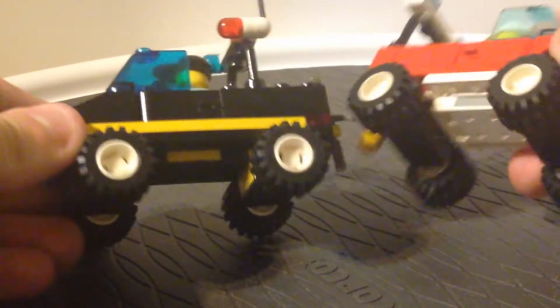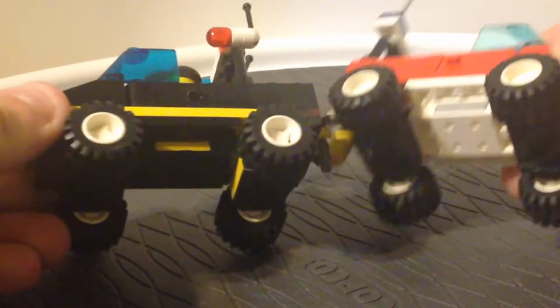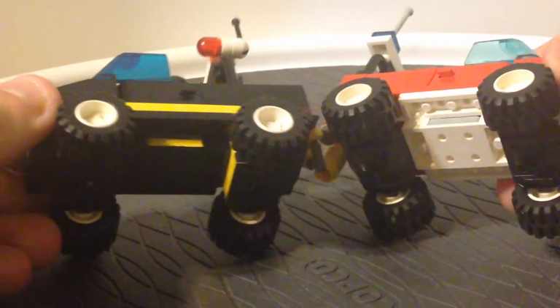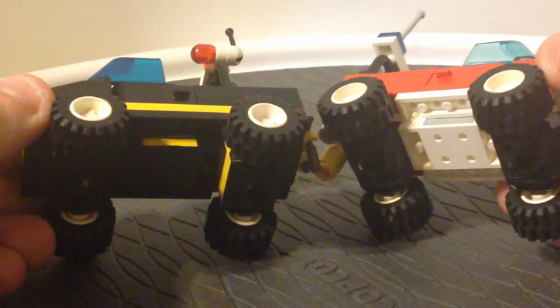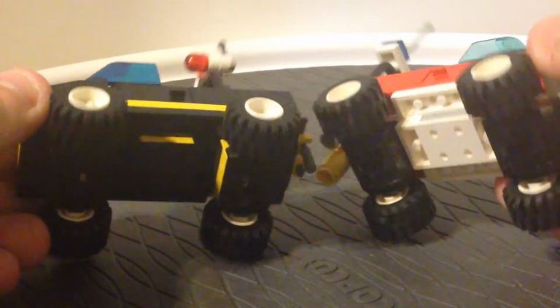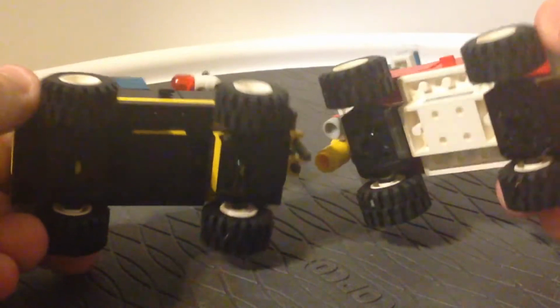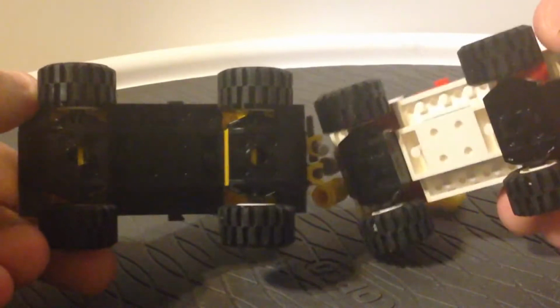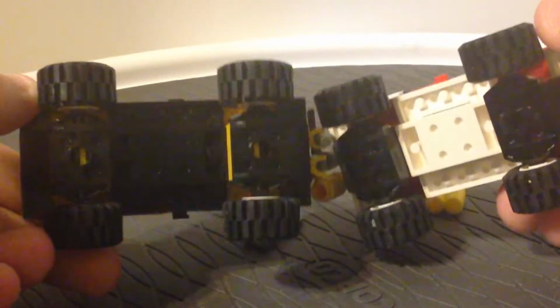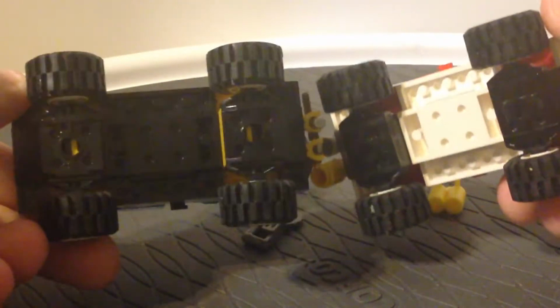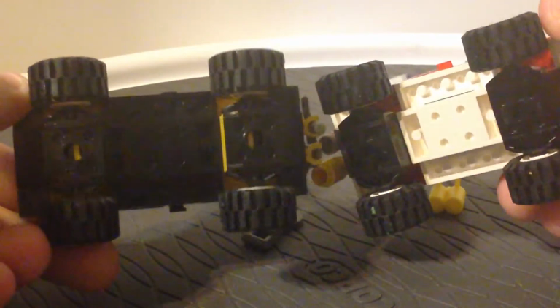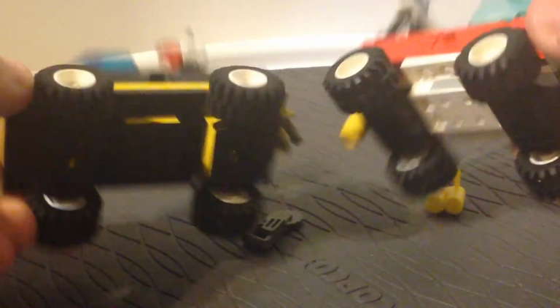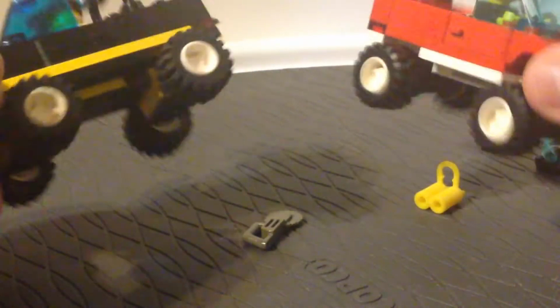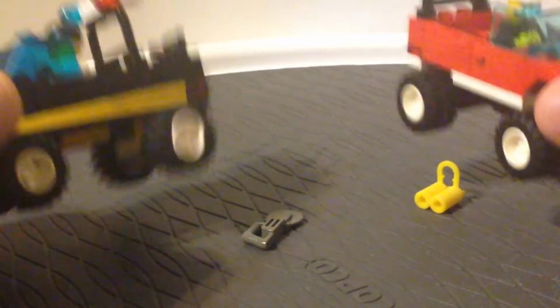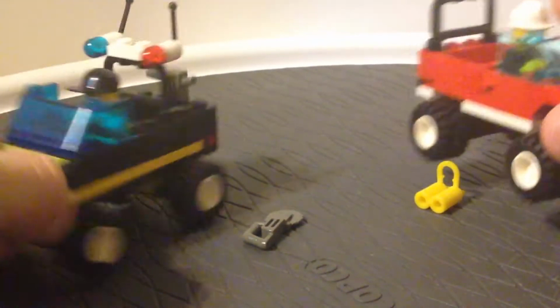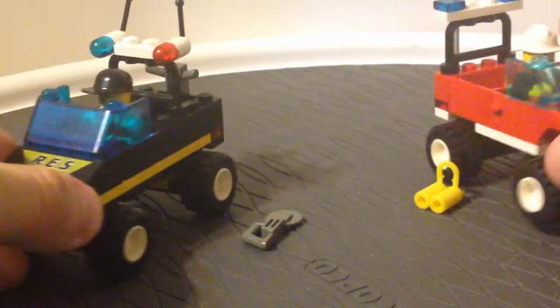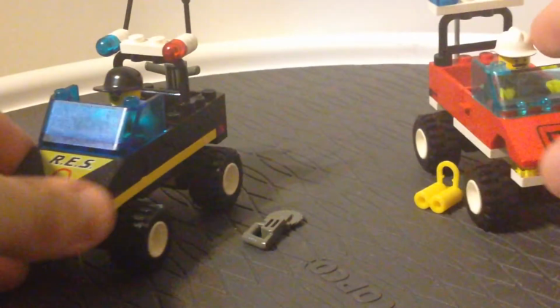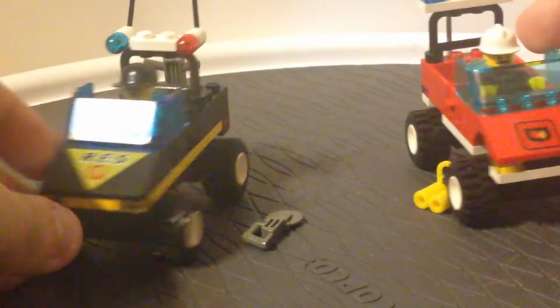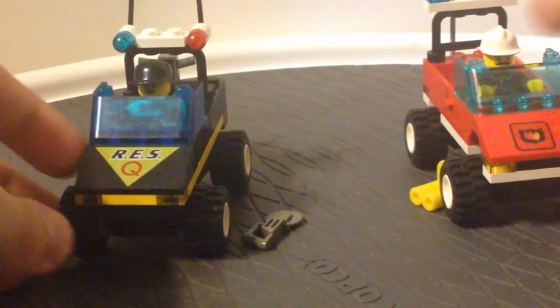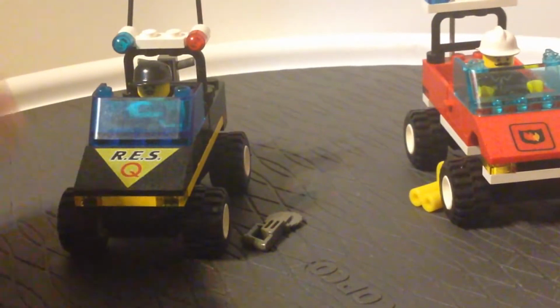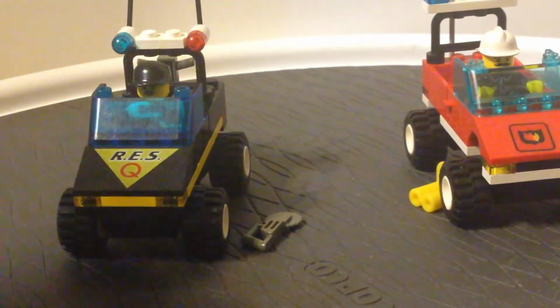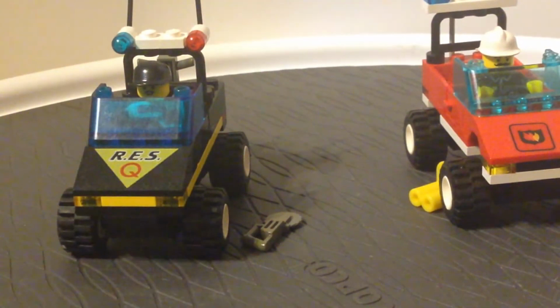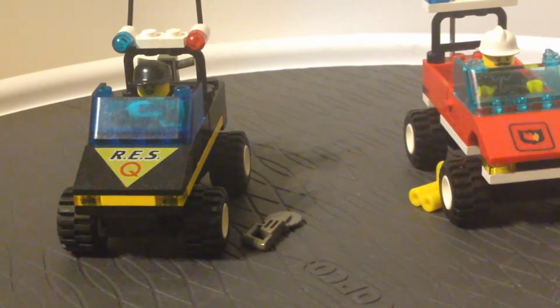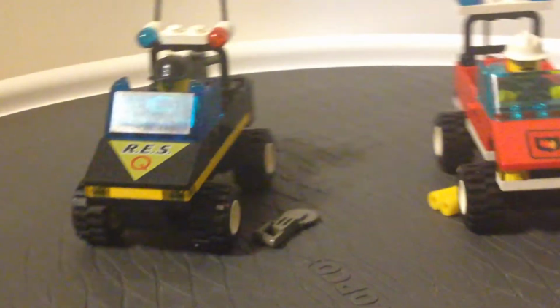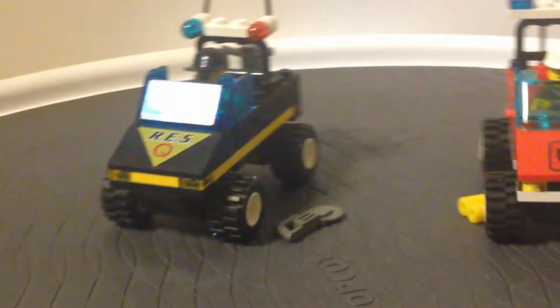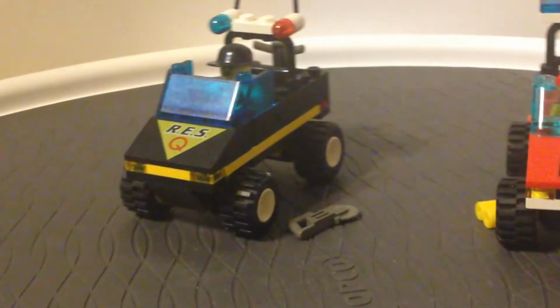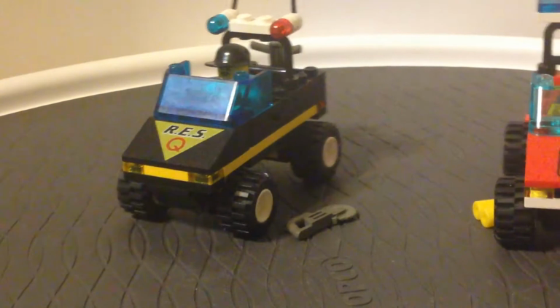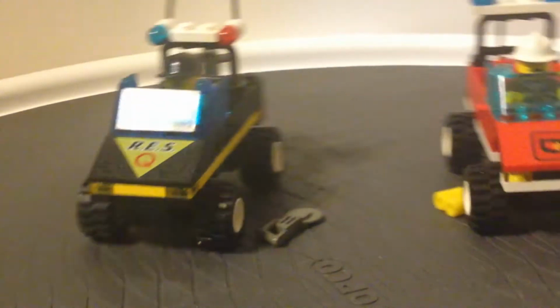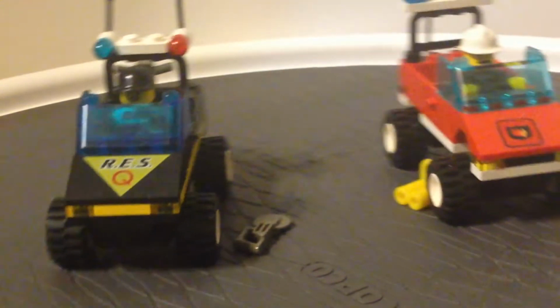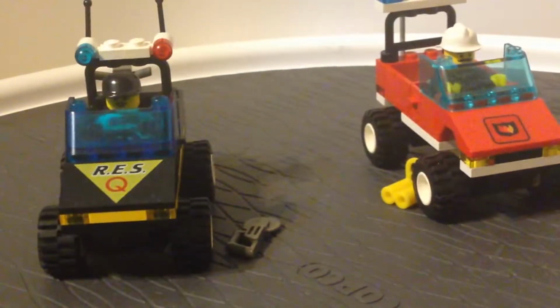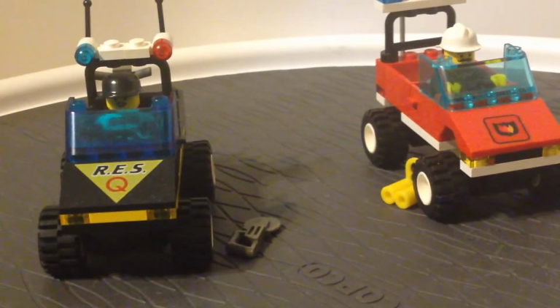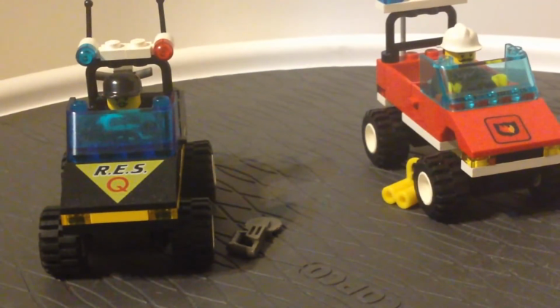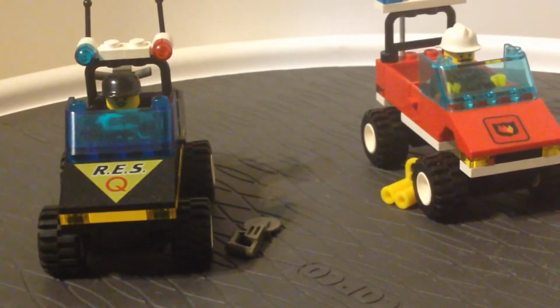You can even see between them the same vehicle base, which was something common for 1990s LEGO Town.